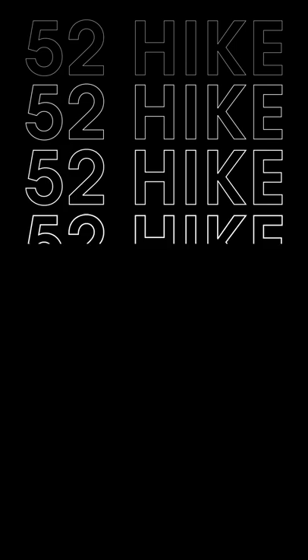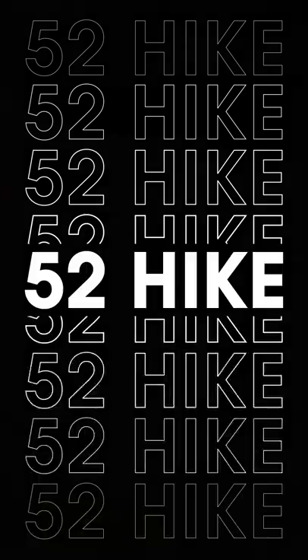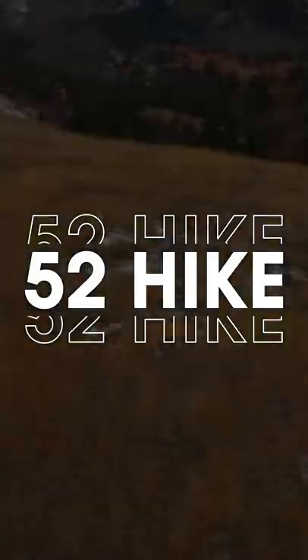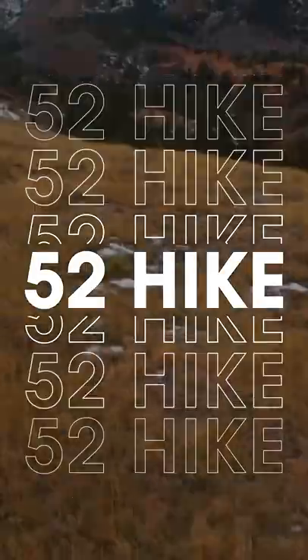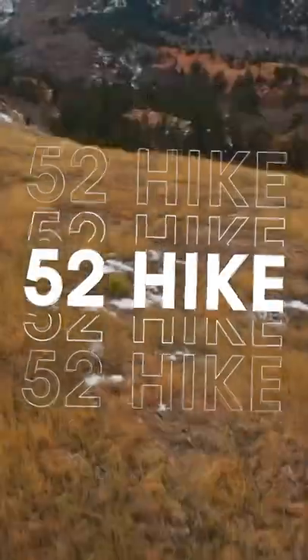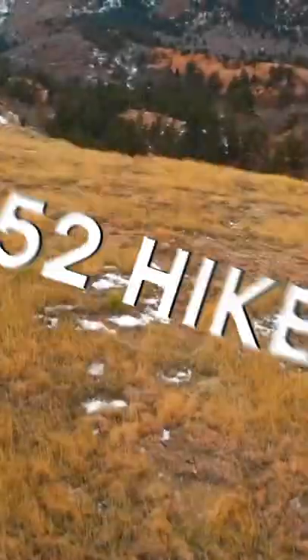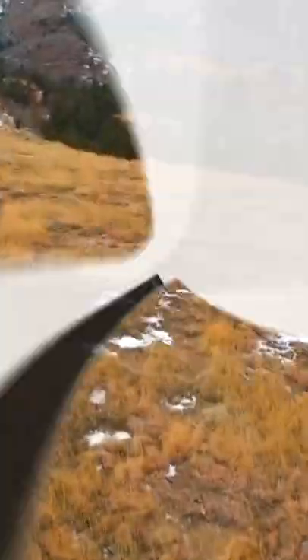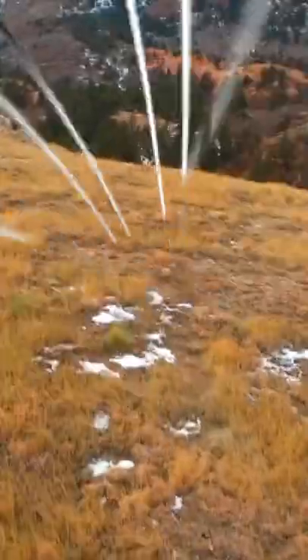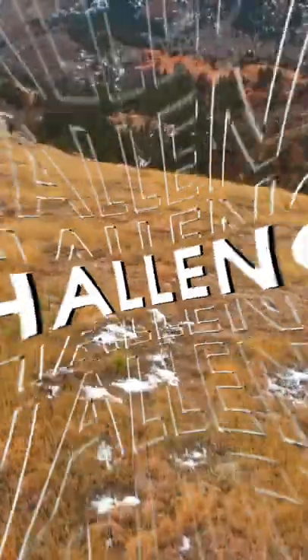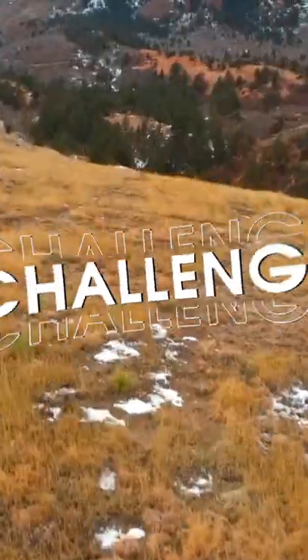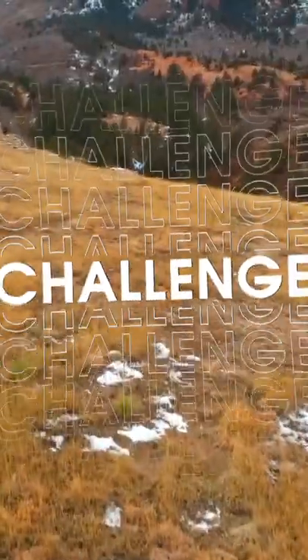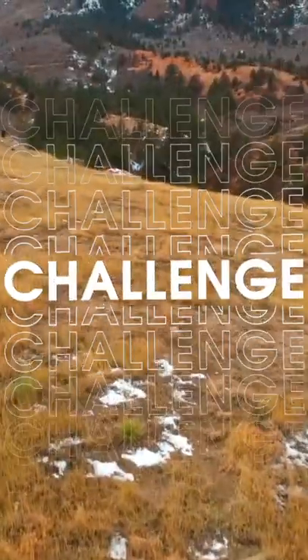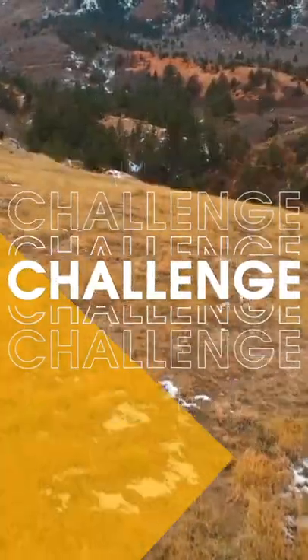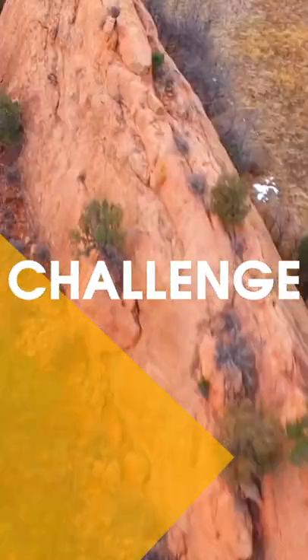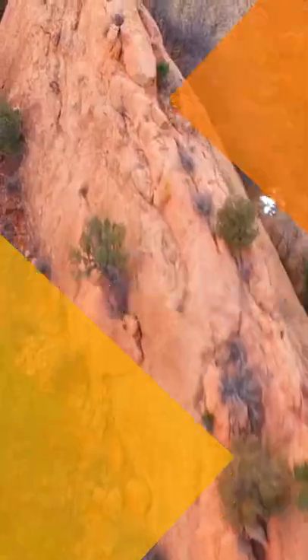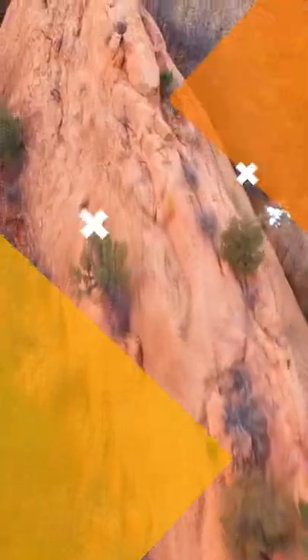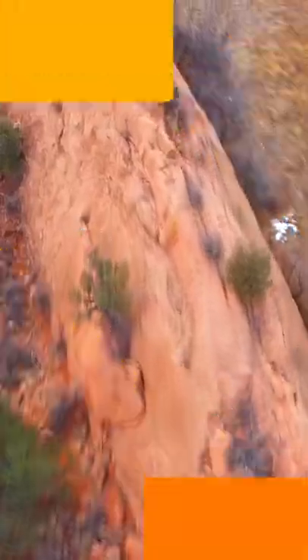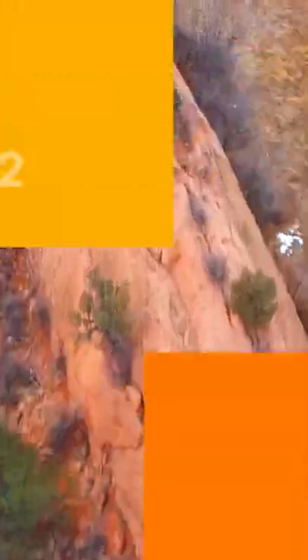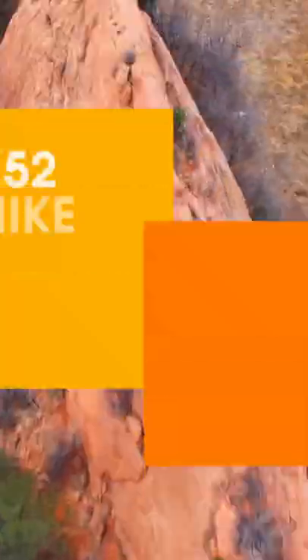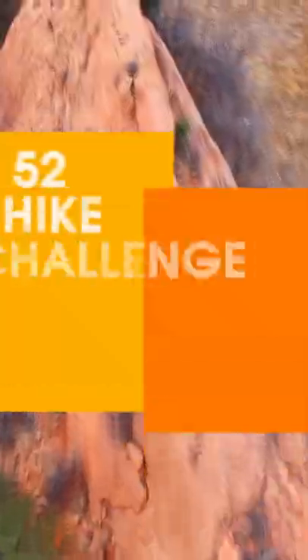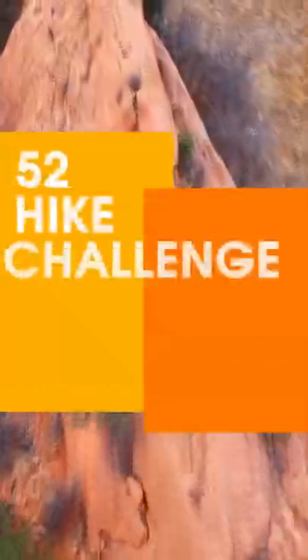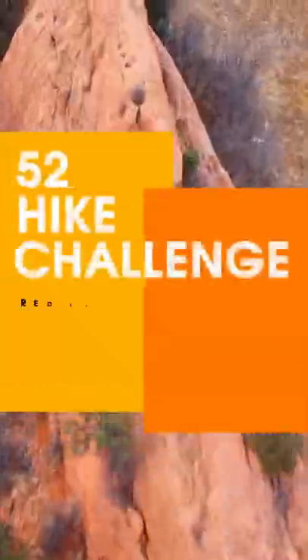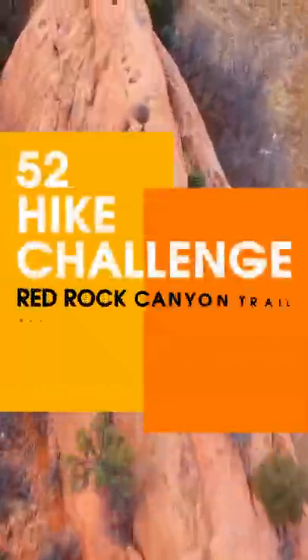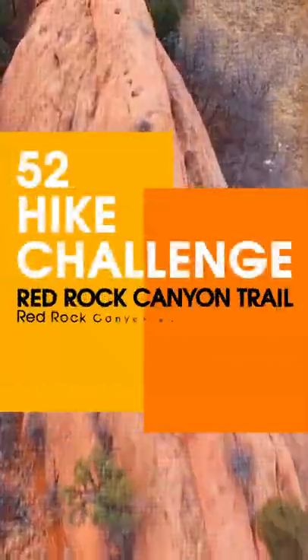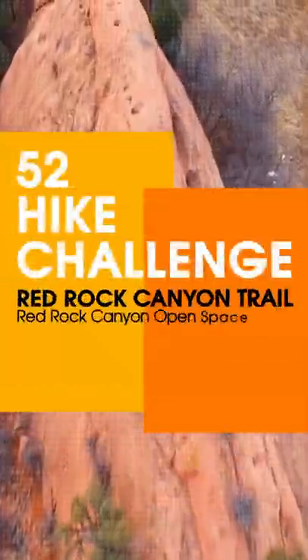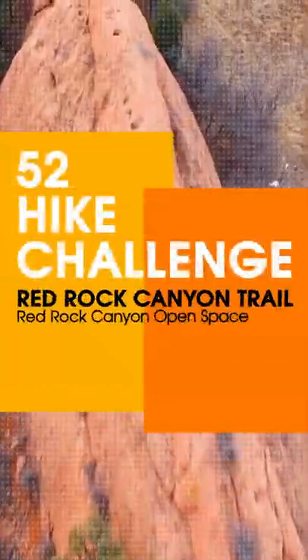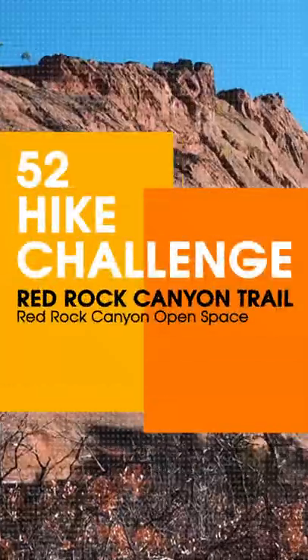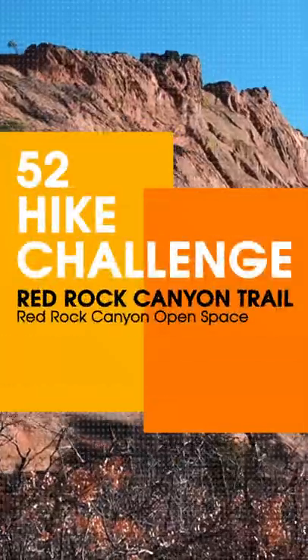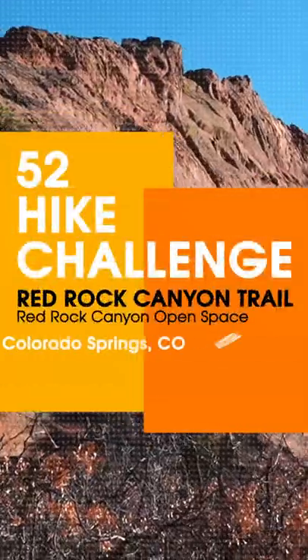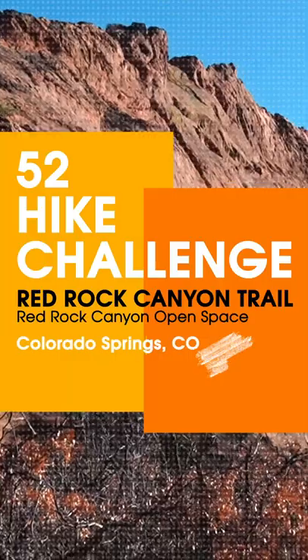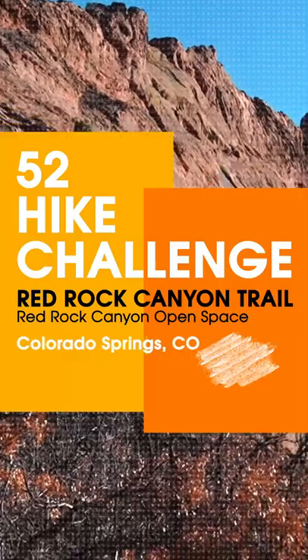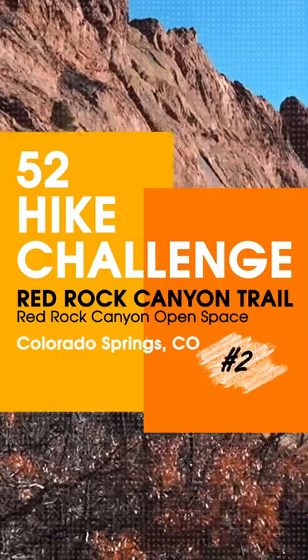For the second hike in our 52 Hike Challenge, we head down to Colorado Springs to hike the Red Rock Canyon Trail.